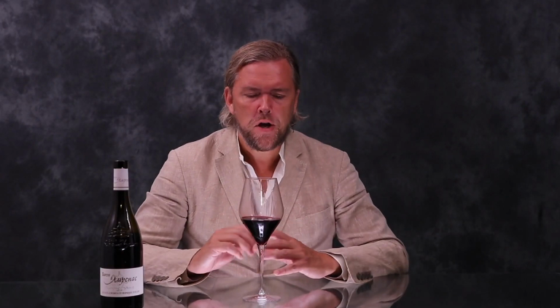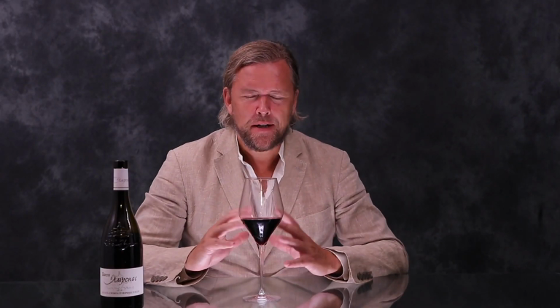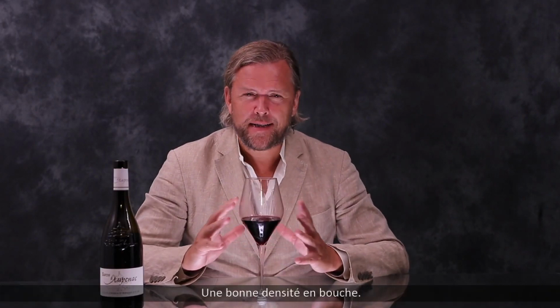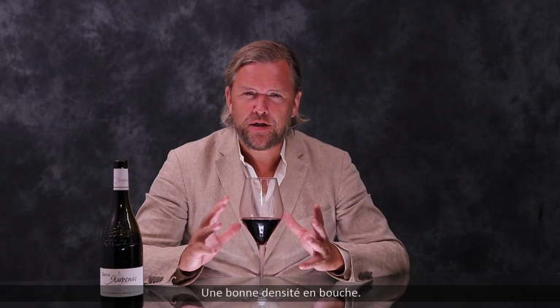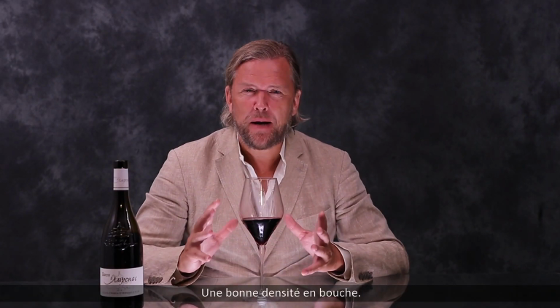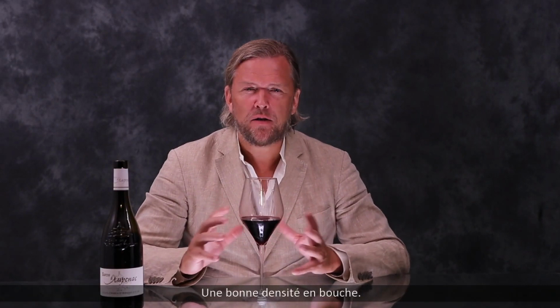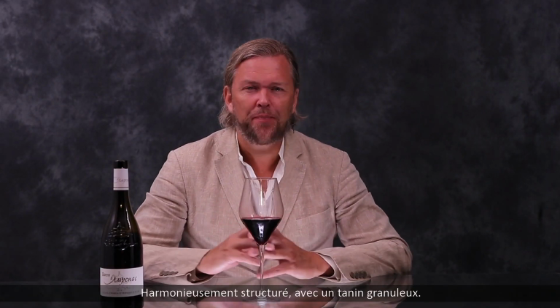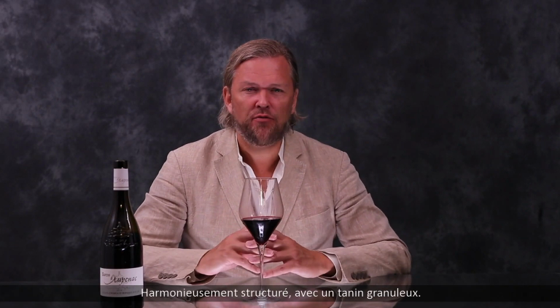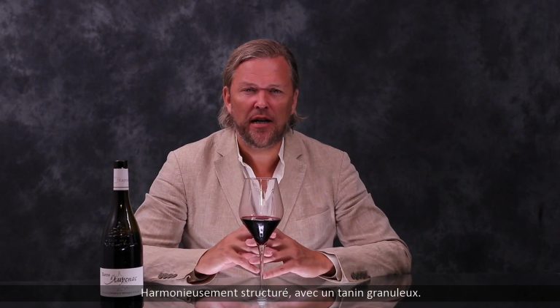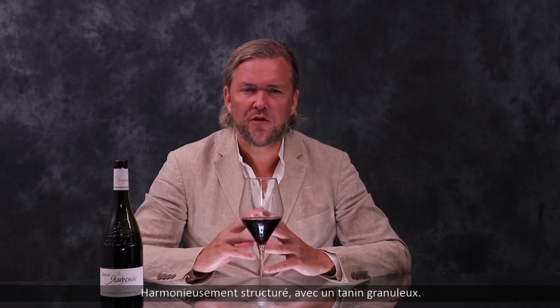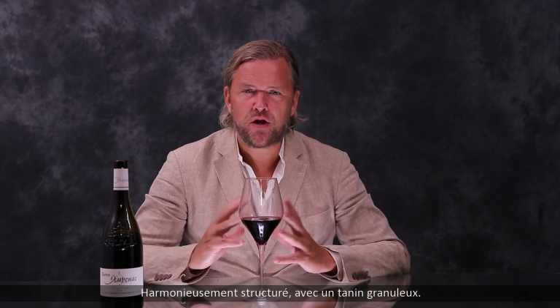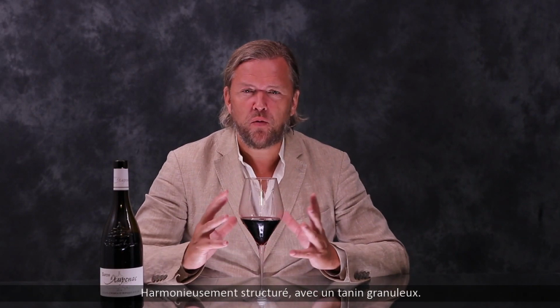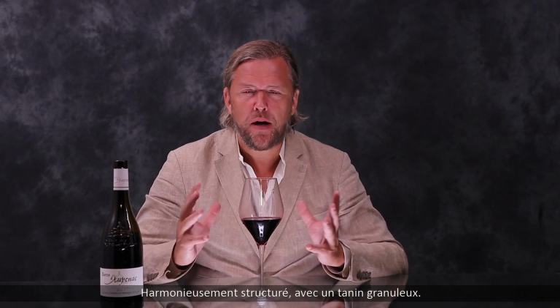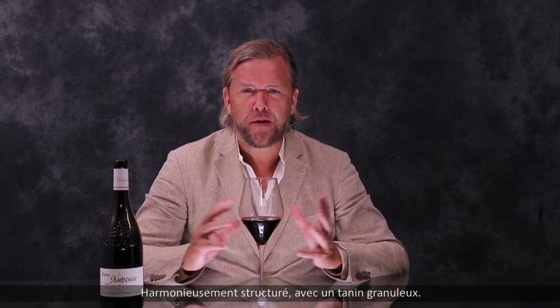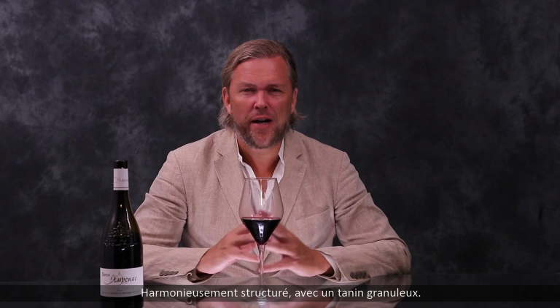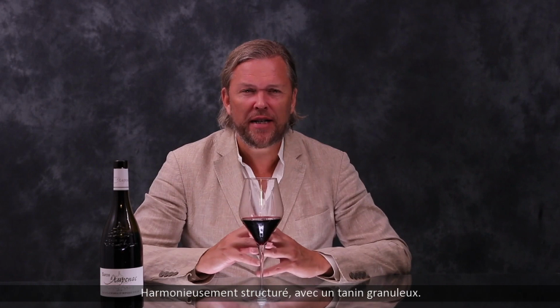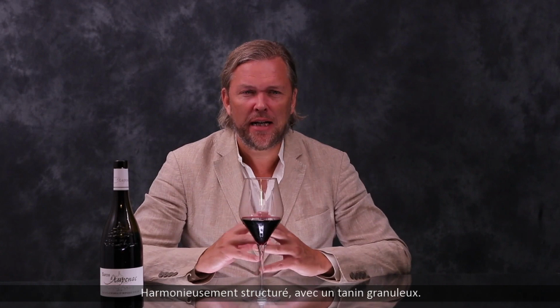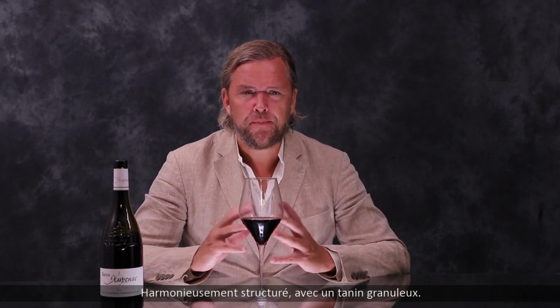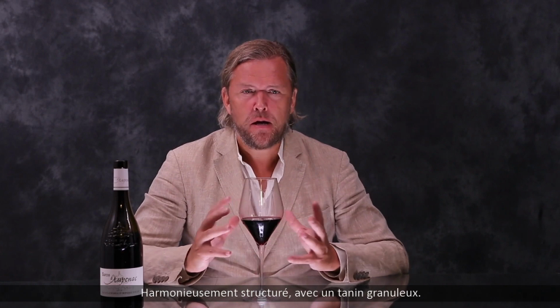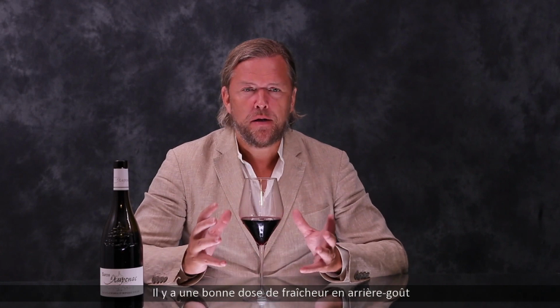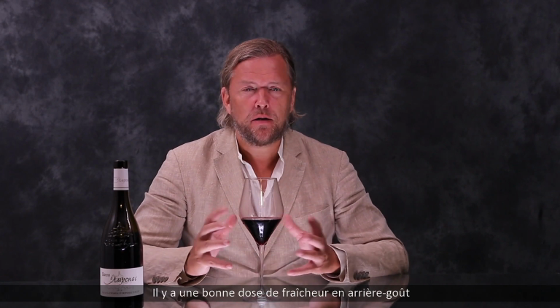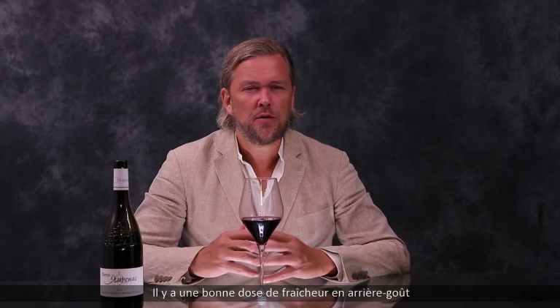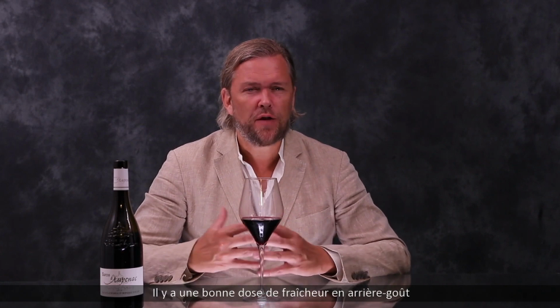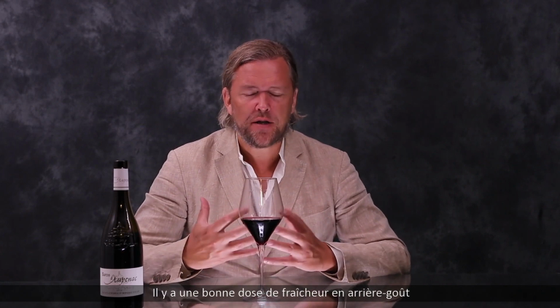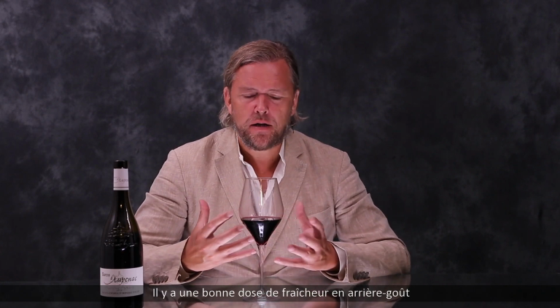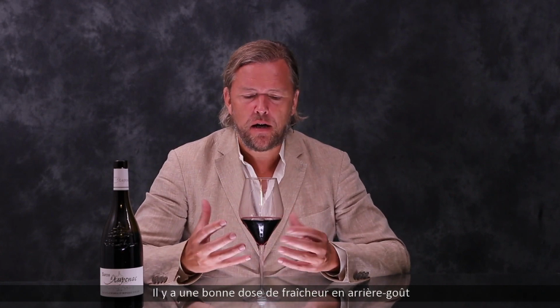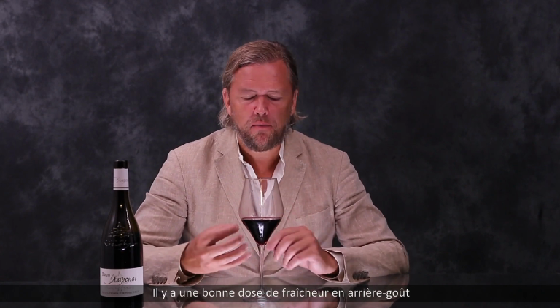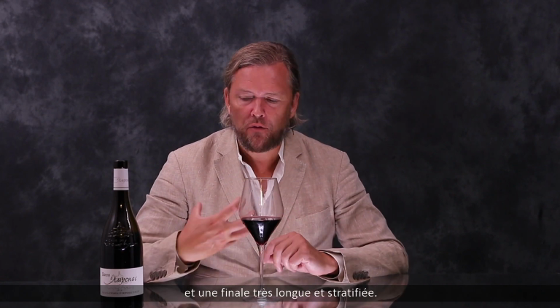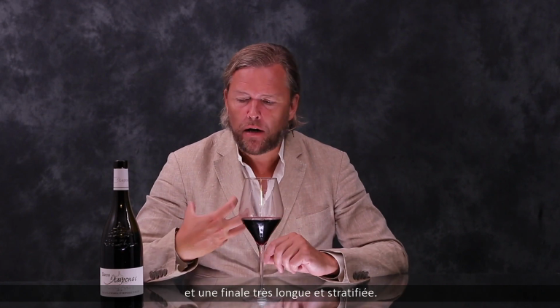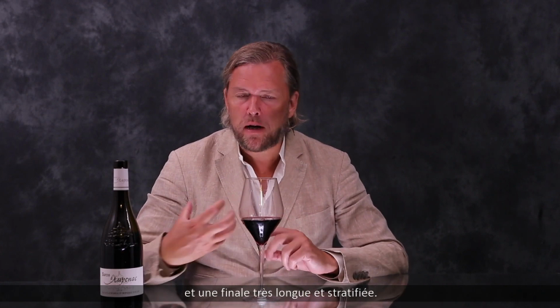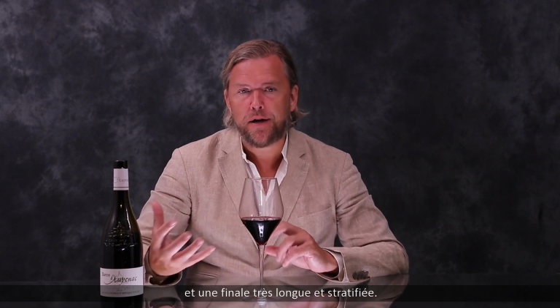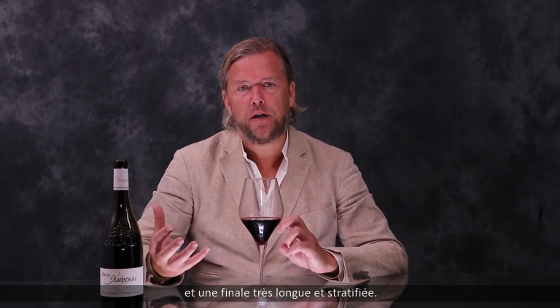Nice density on the palate. It's really nicely structured with a grainy tannin. There's a good dose of freshness underneath and a really long and layered finish.